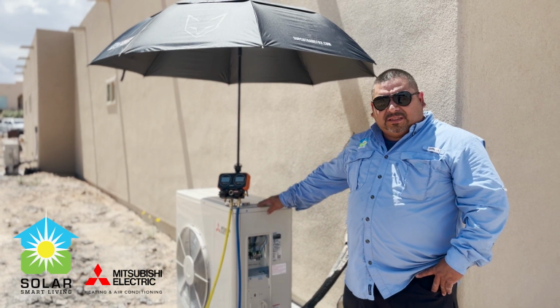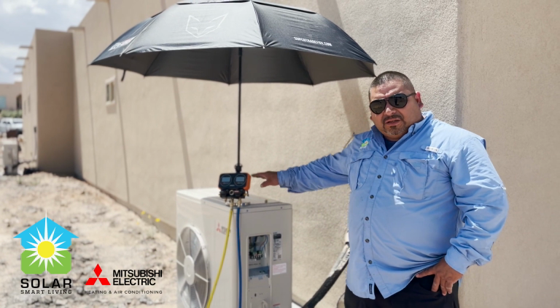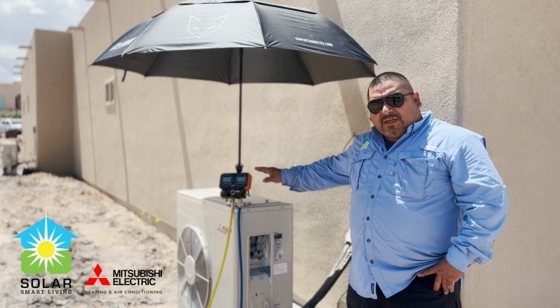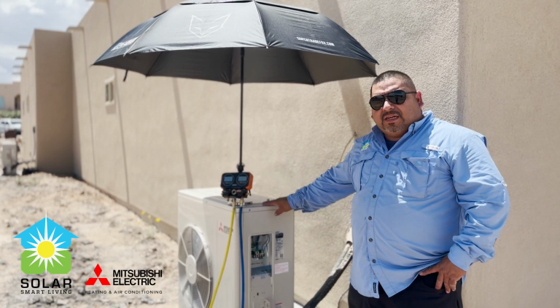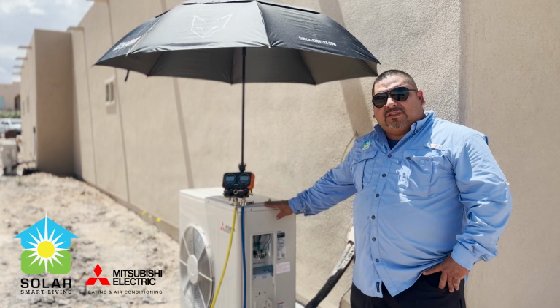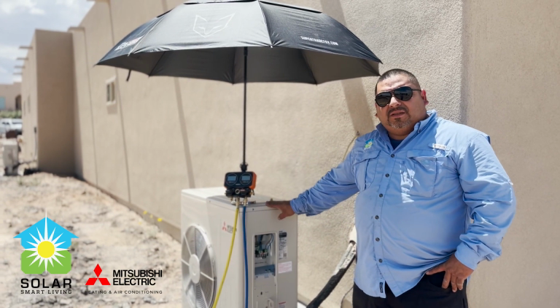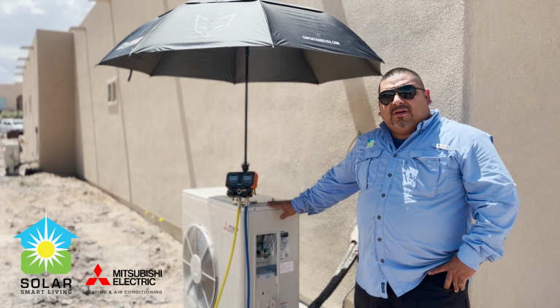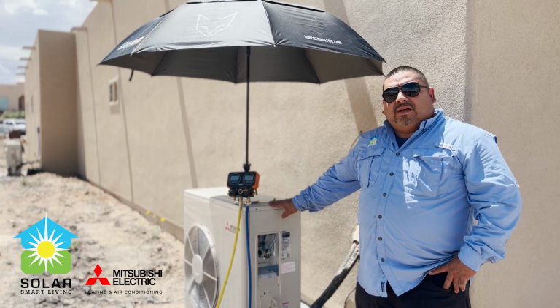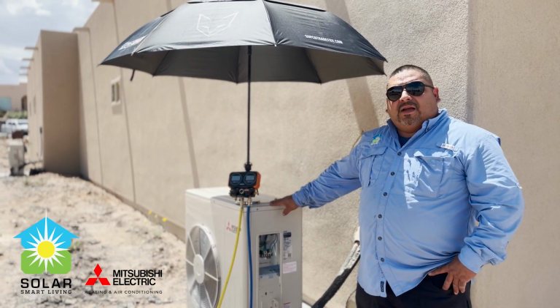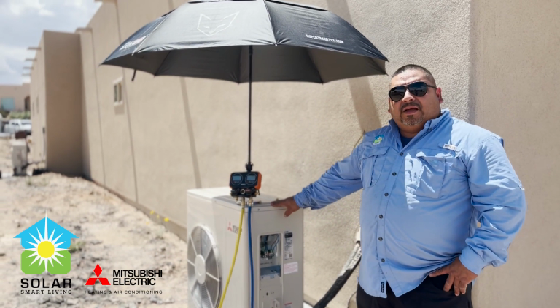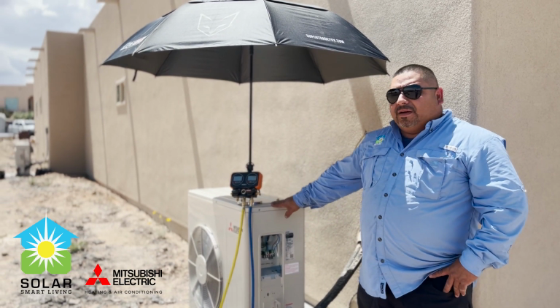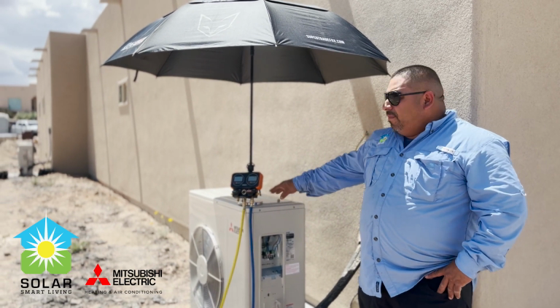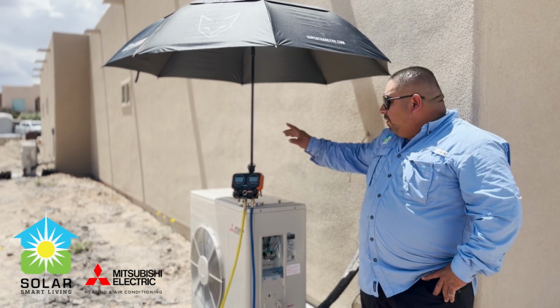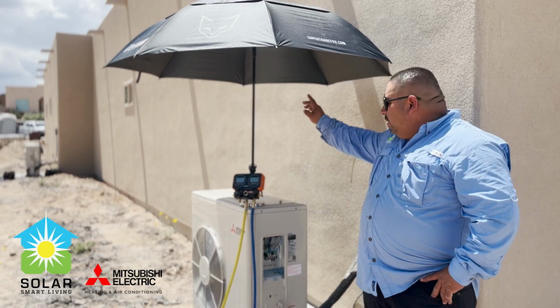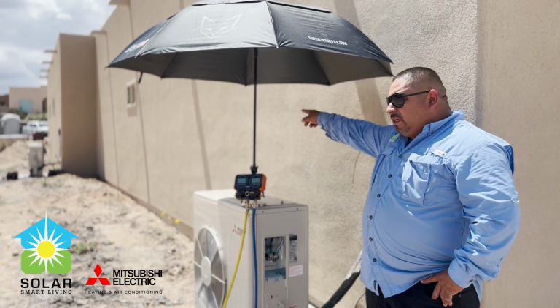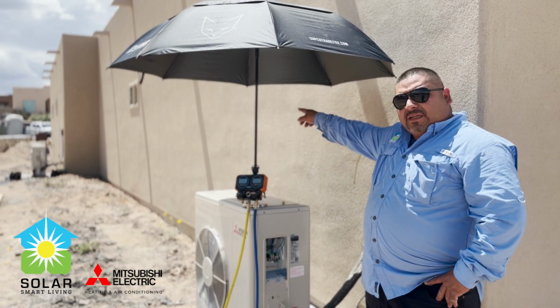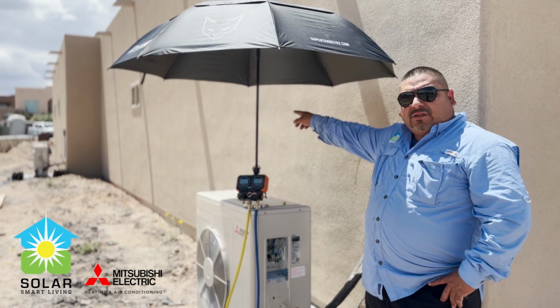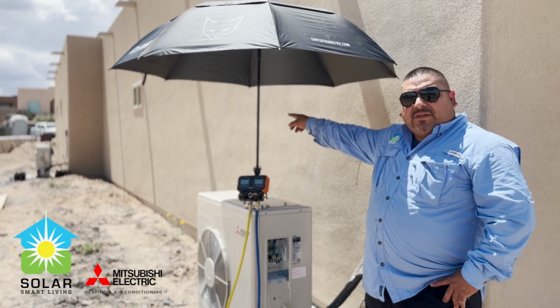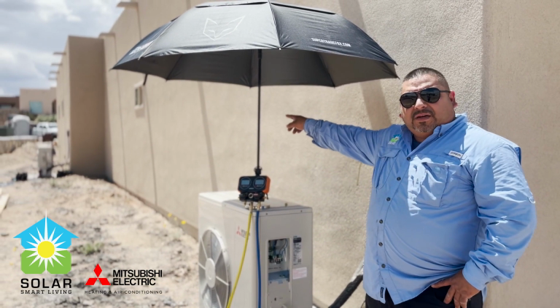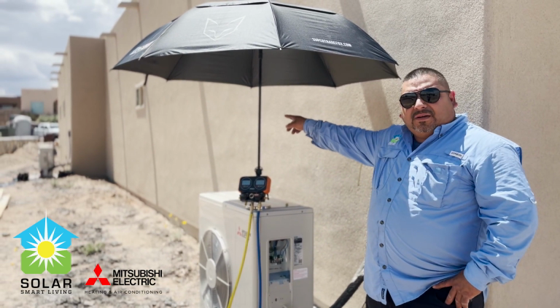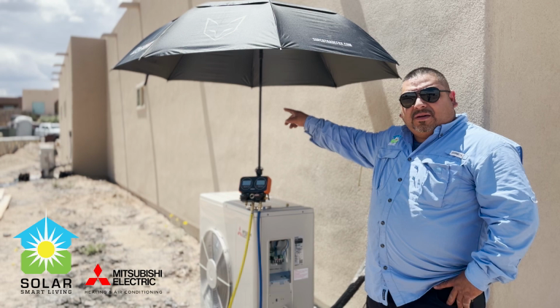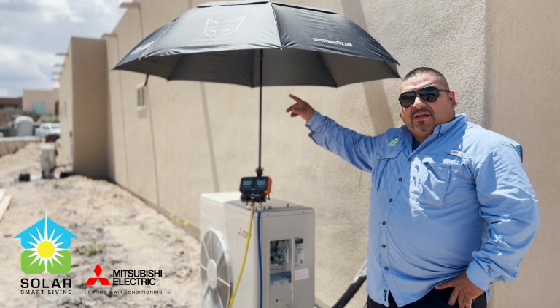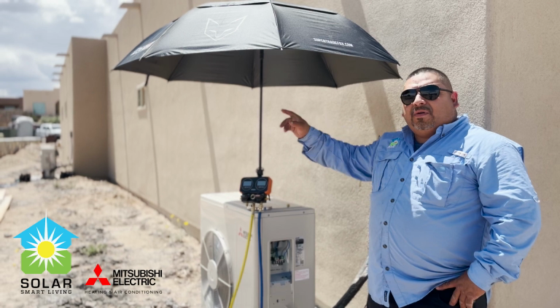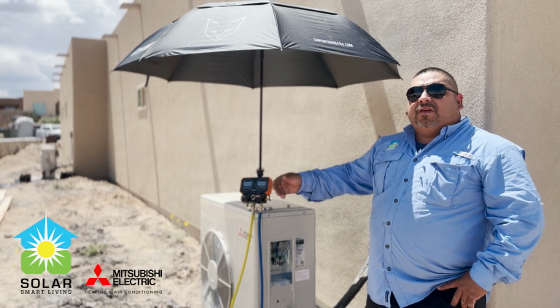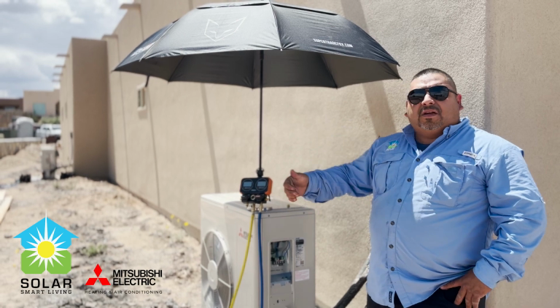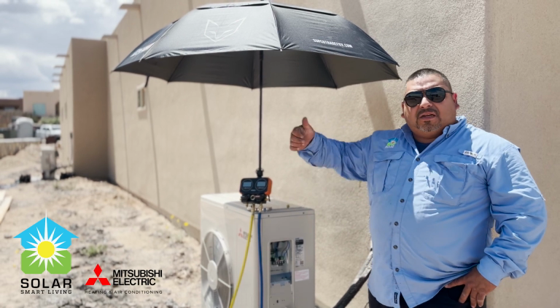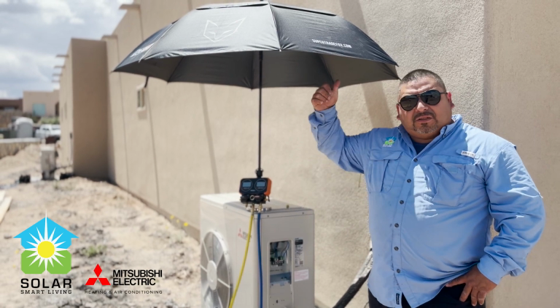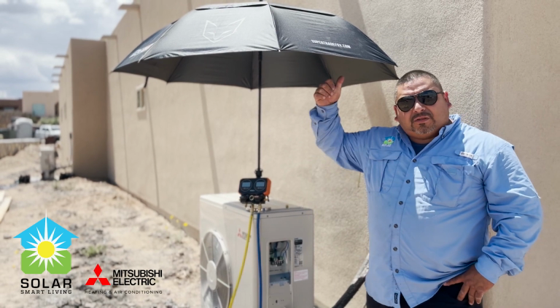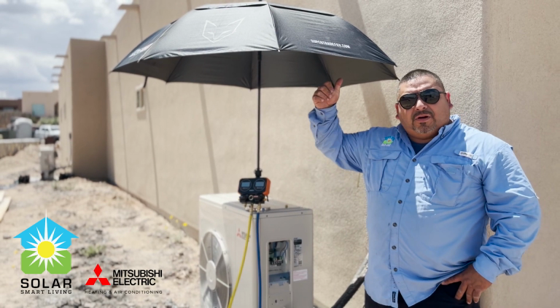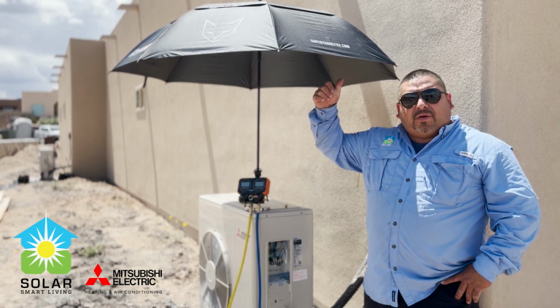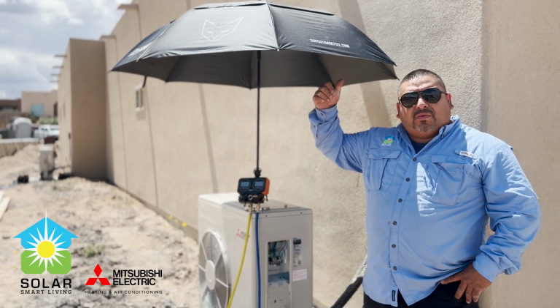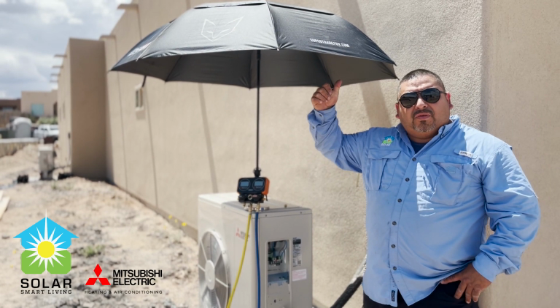This is our condenser, and there's another condenser over there, and then we have another condenser going up on the roof.